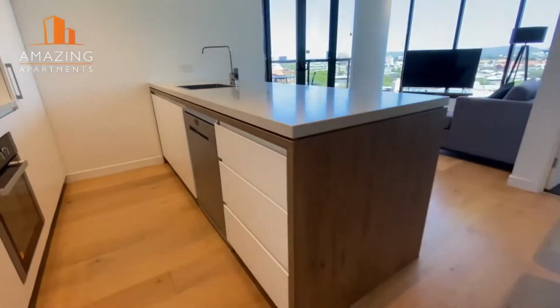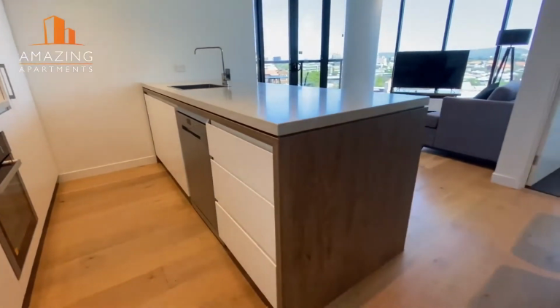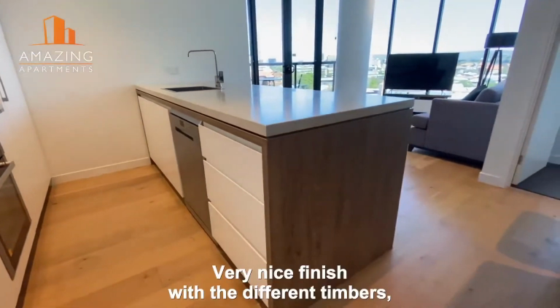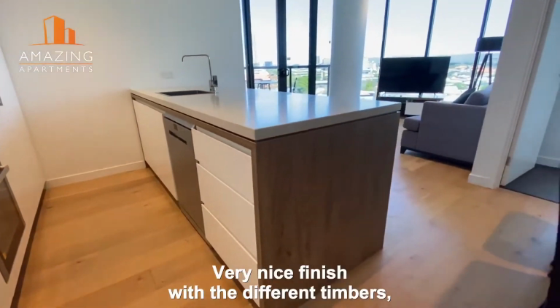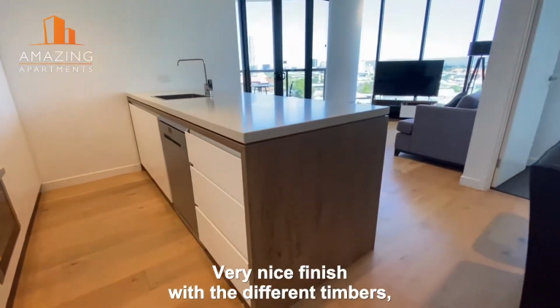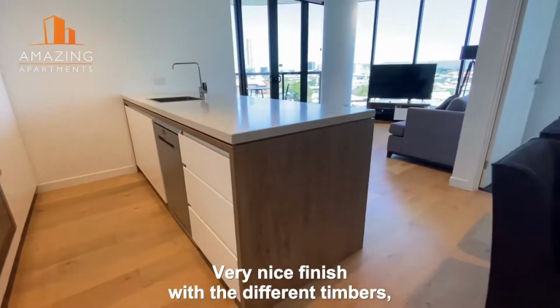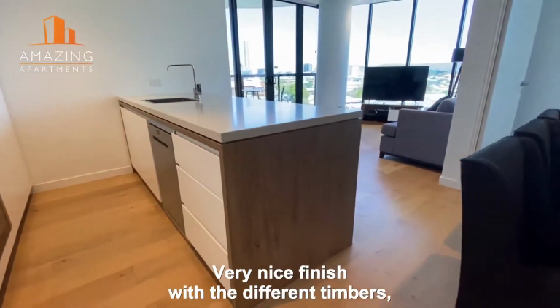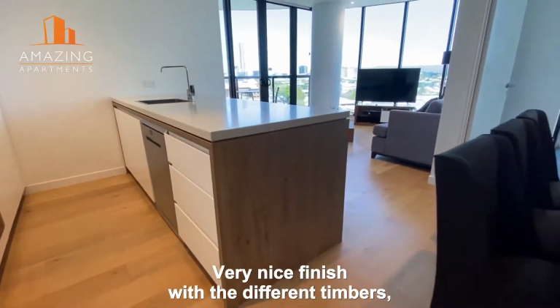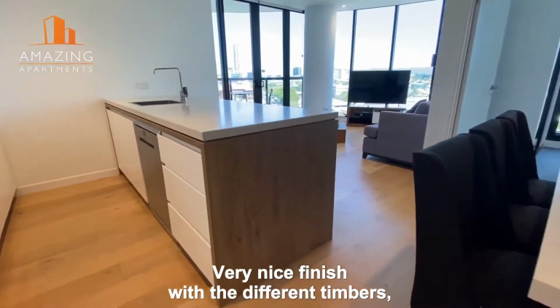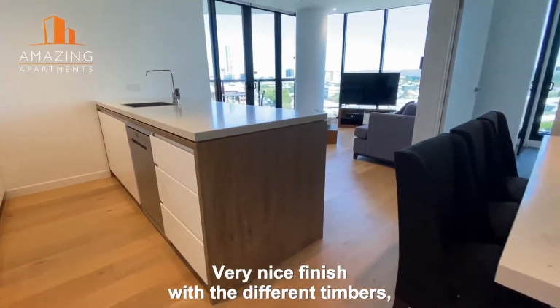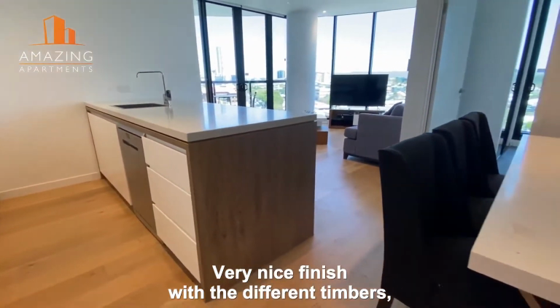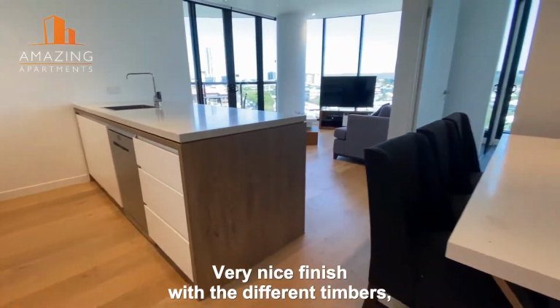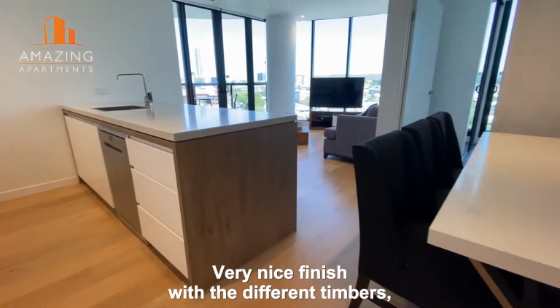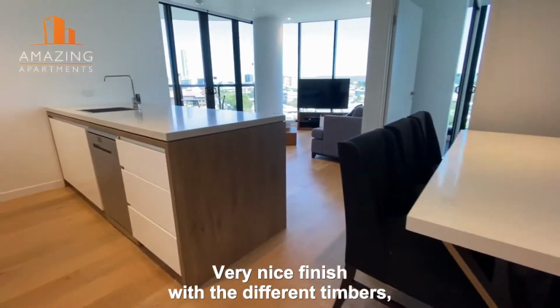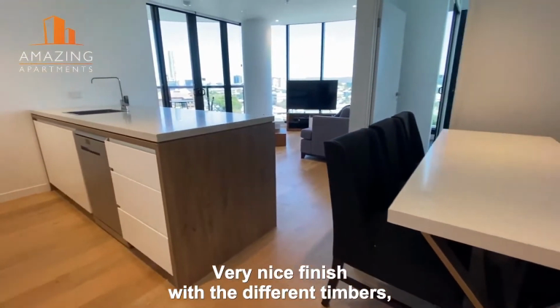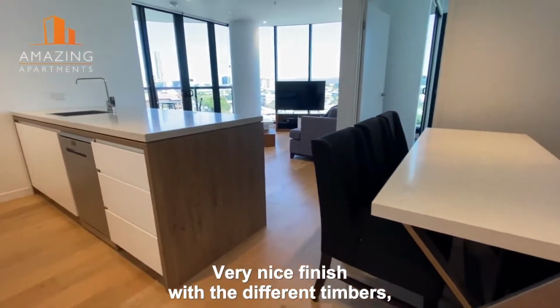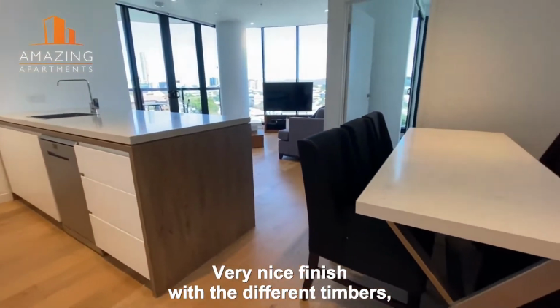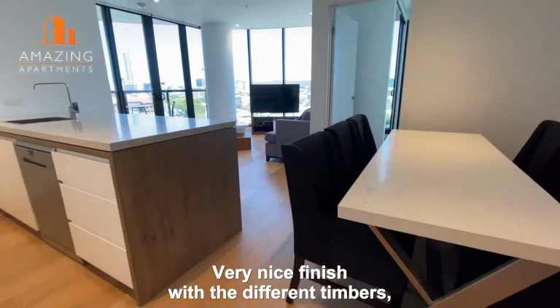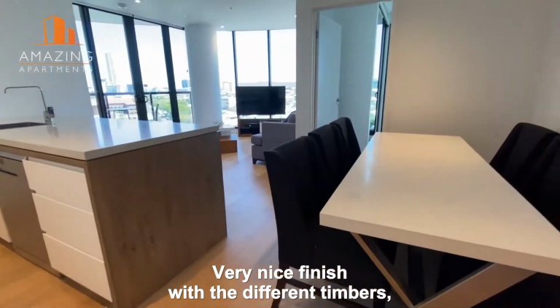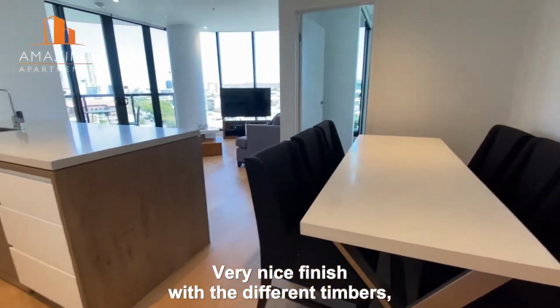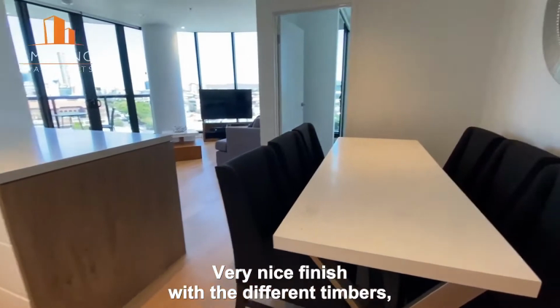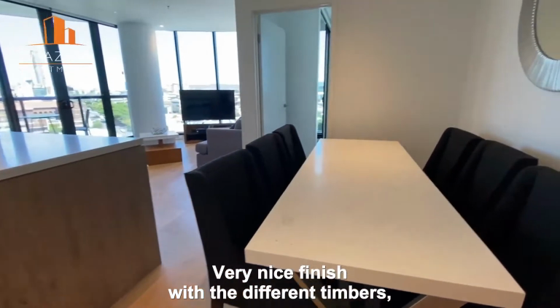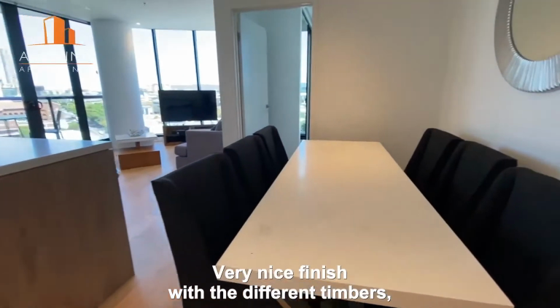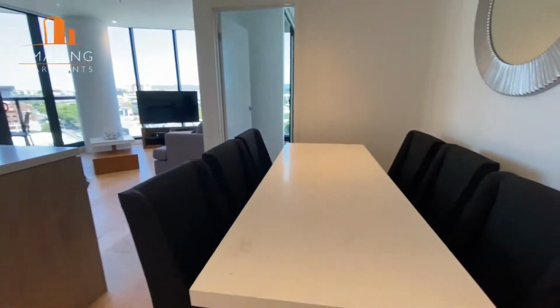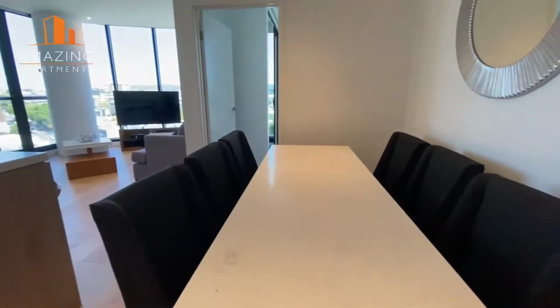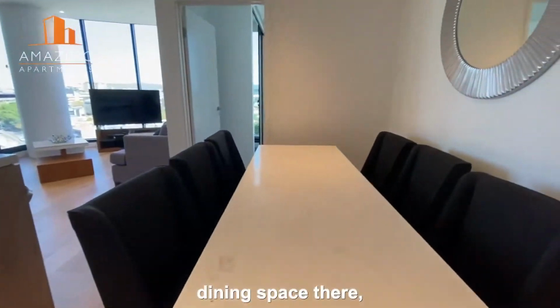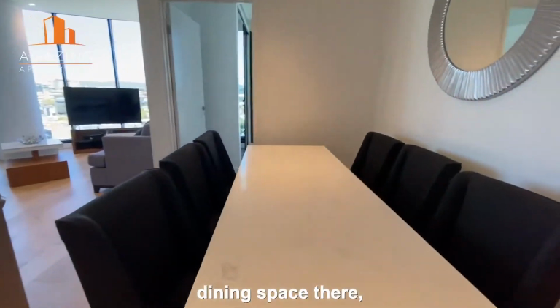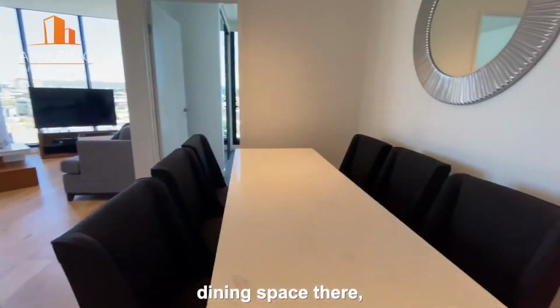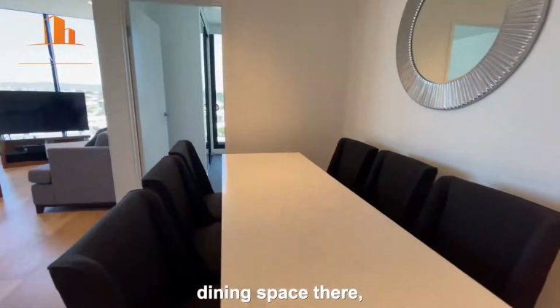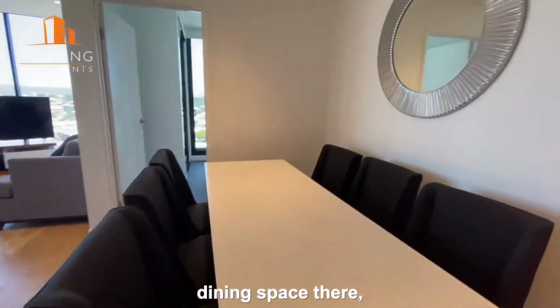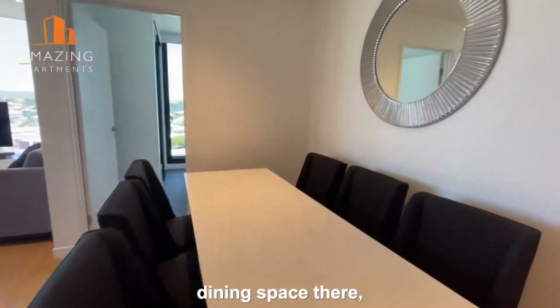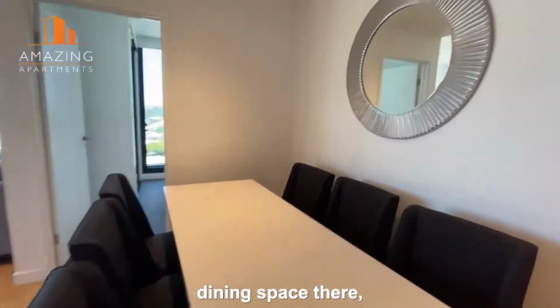Very nice finish with the different timbers. Dining space there.